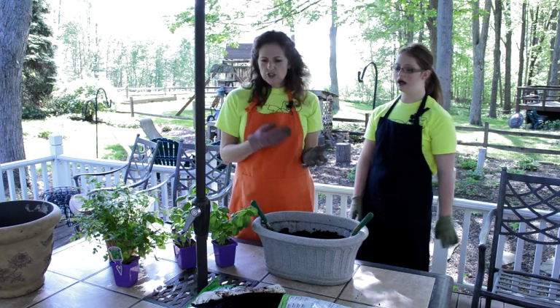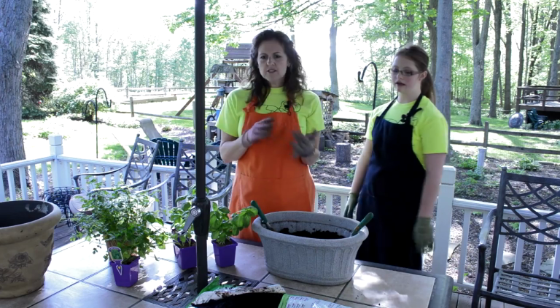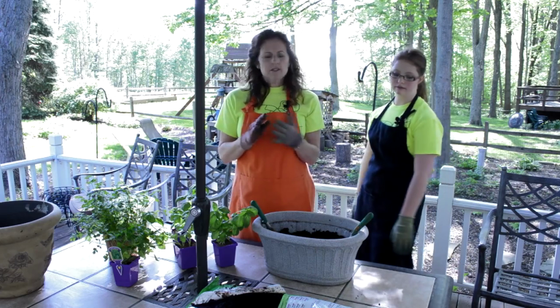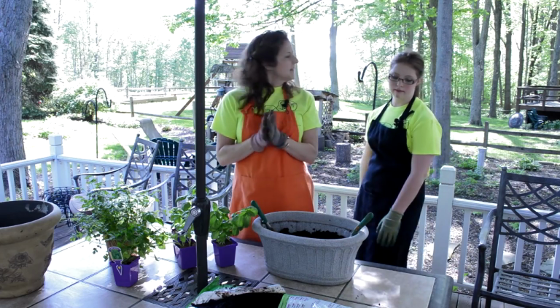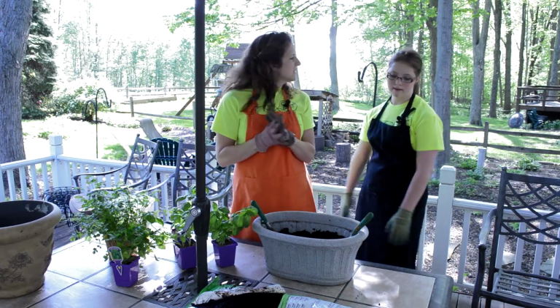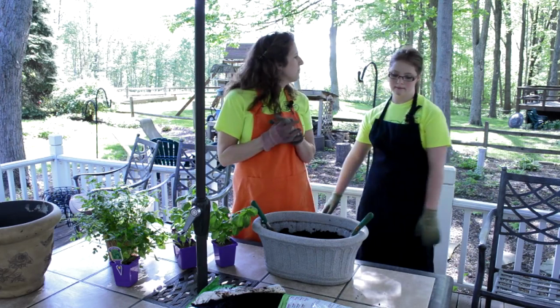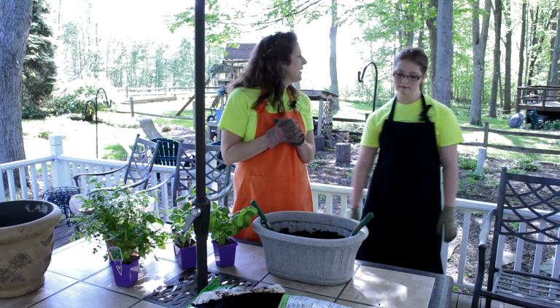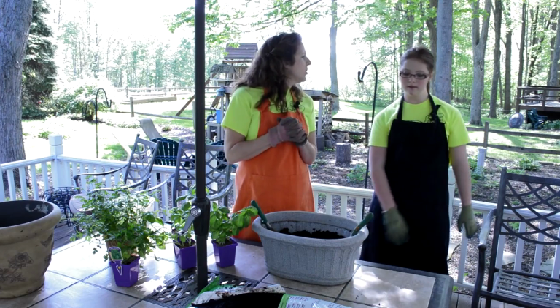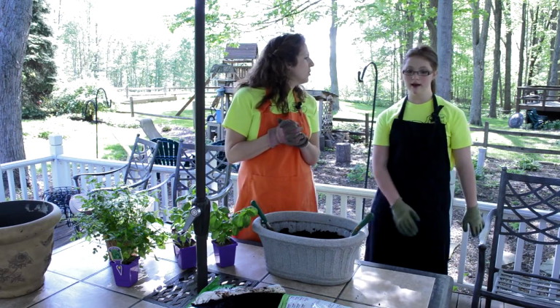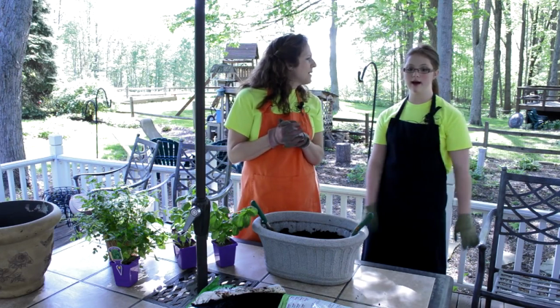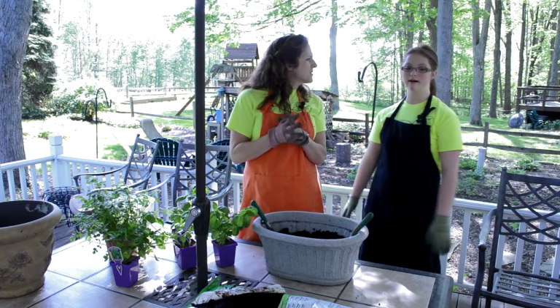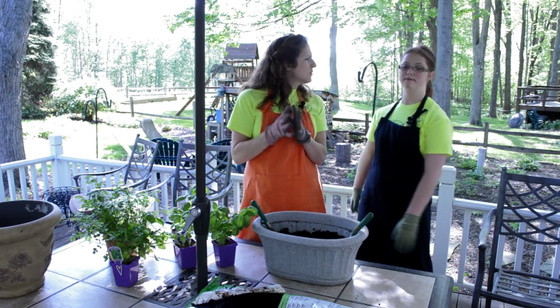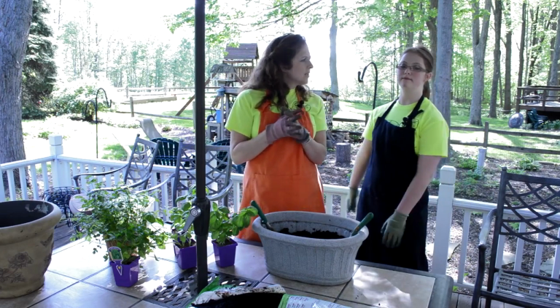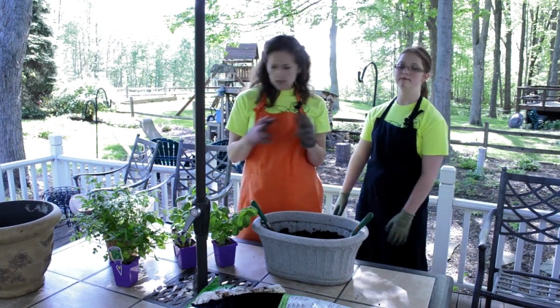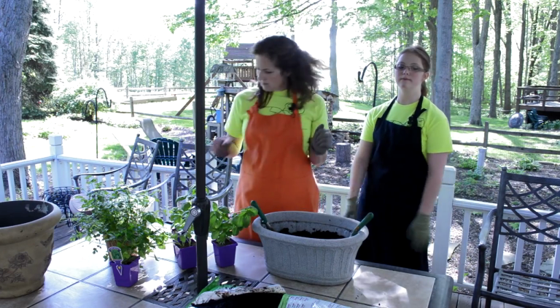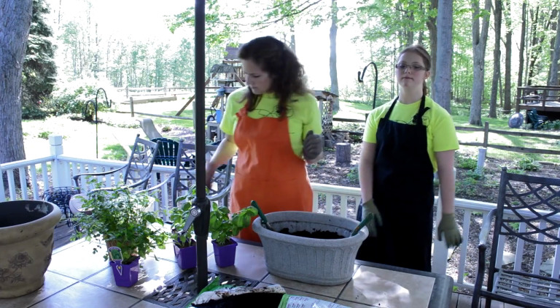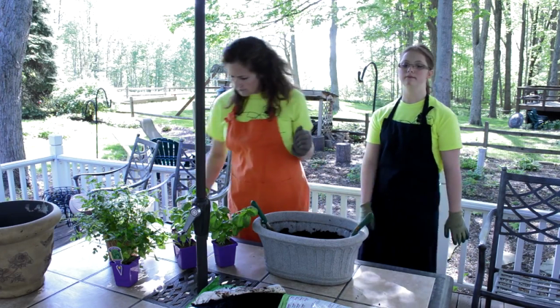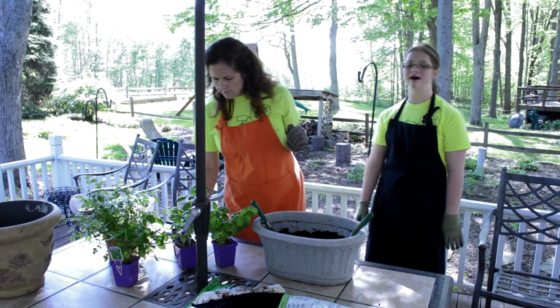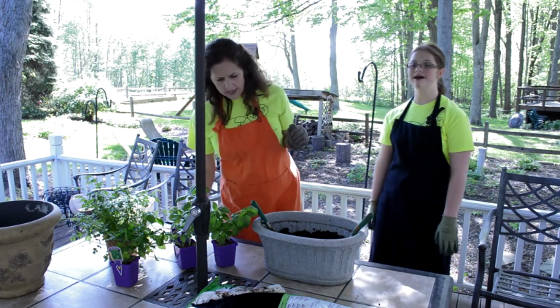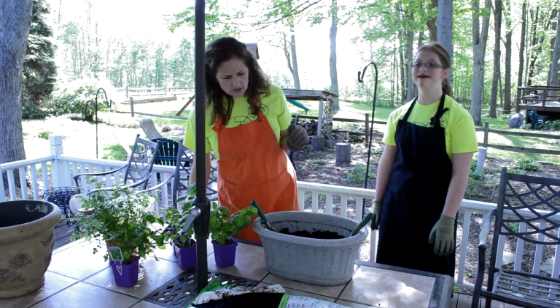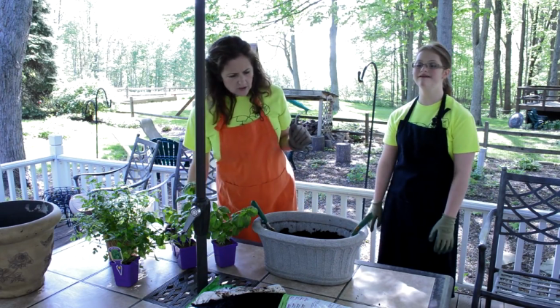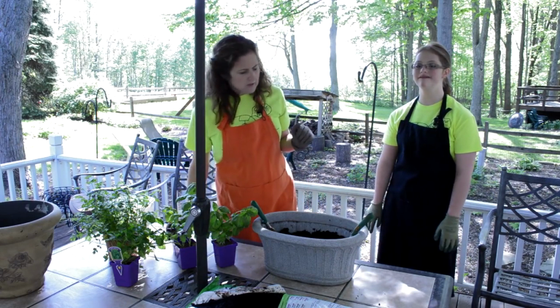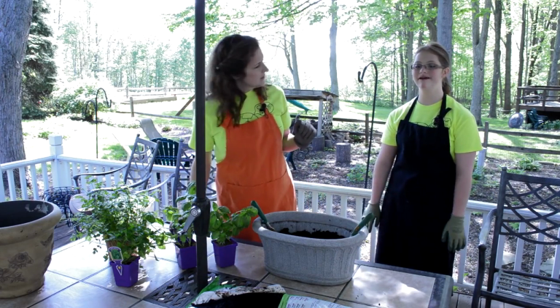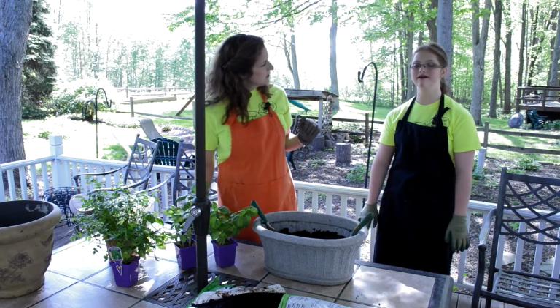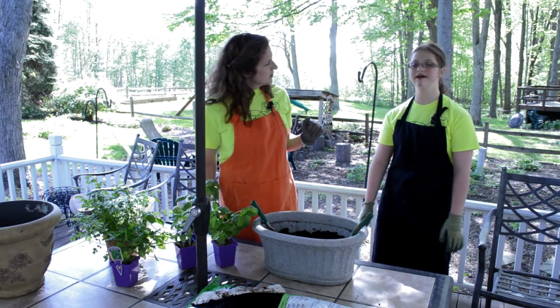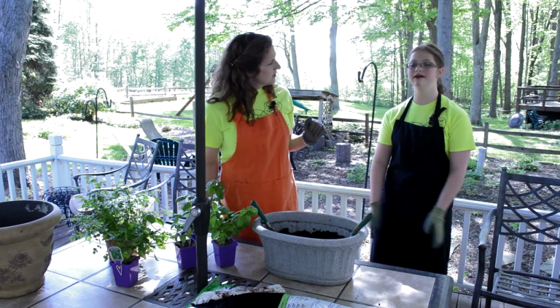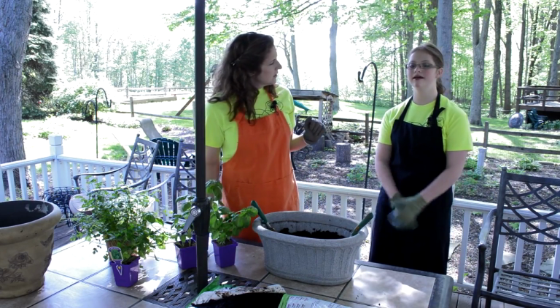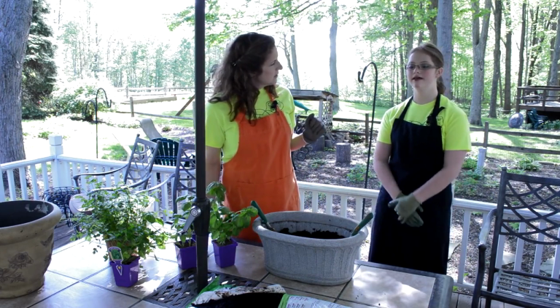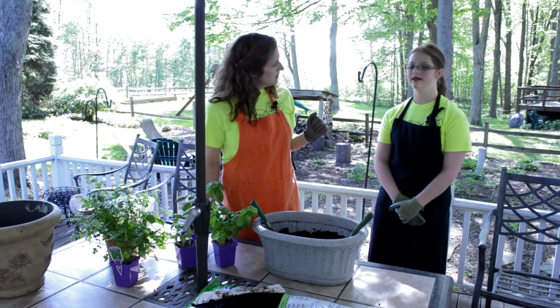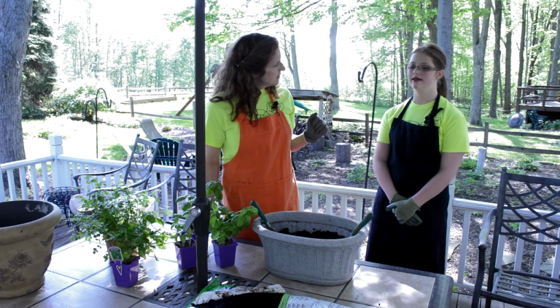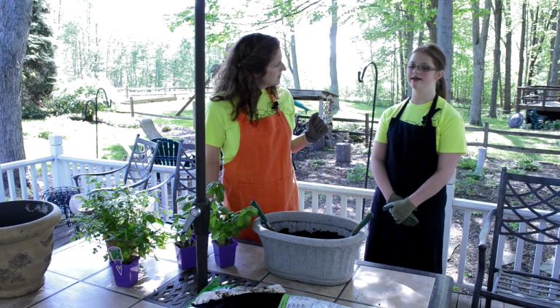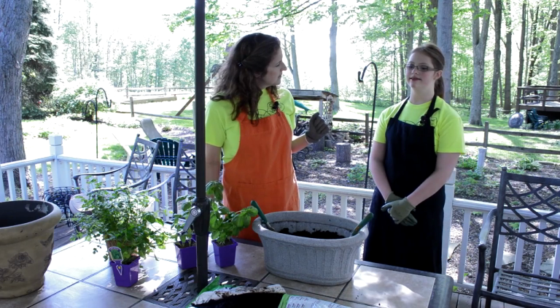I like basil and caprese salads too, which is that tomato, mozzarella, basil. My favorite is...